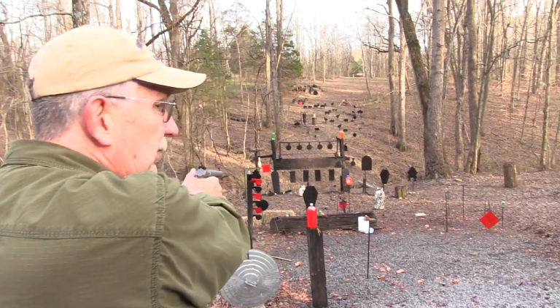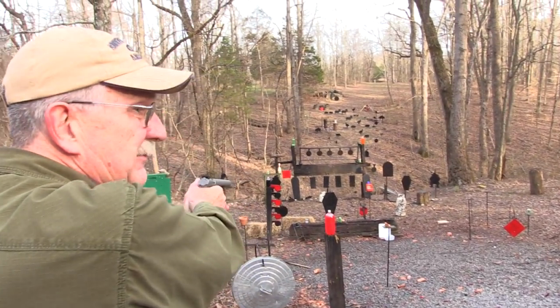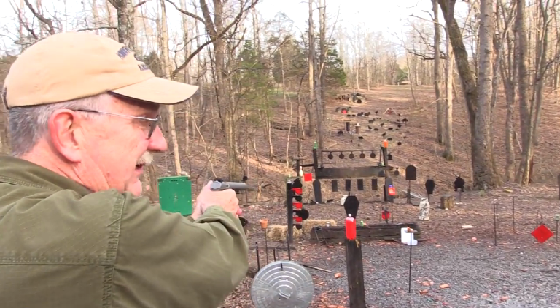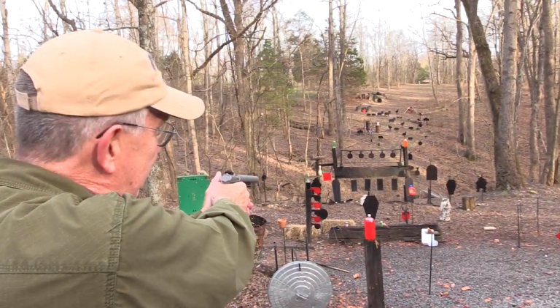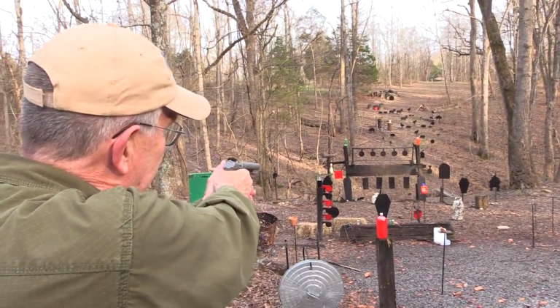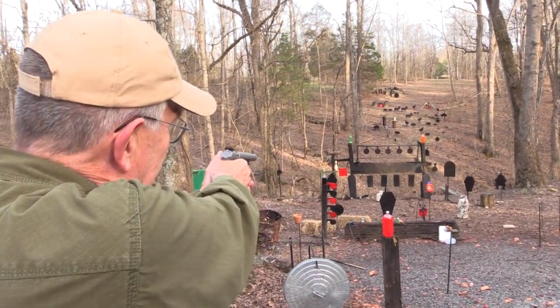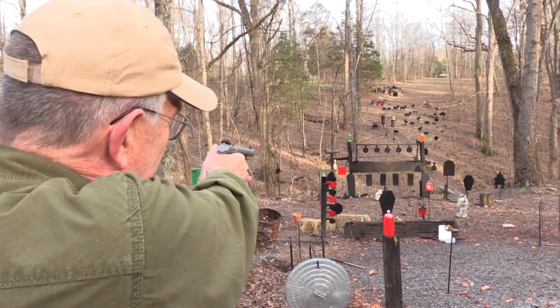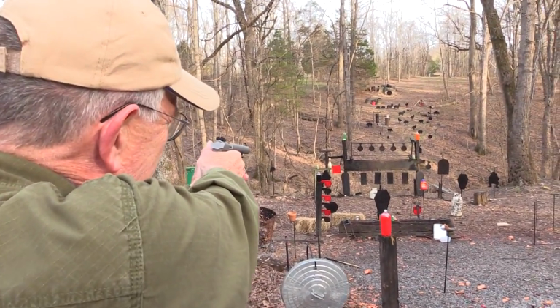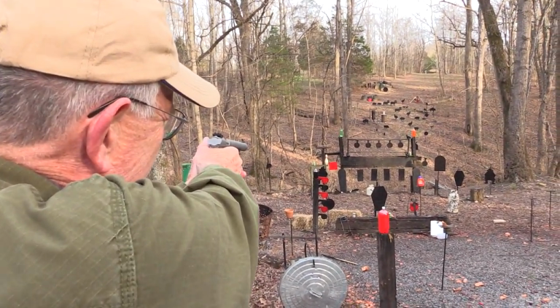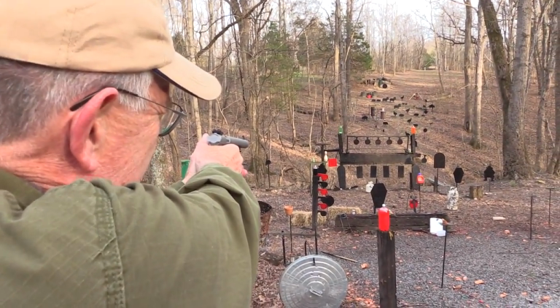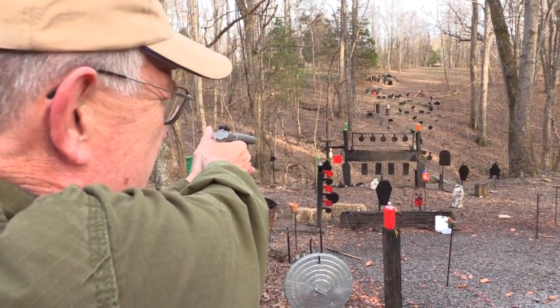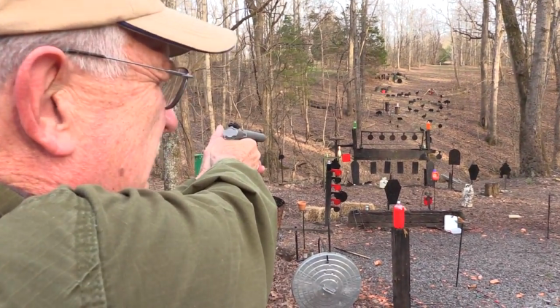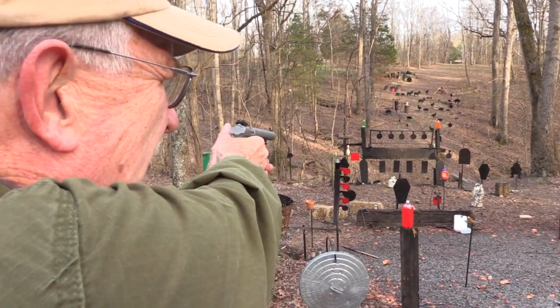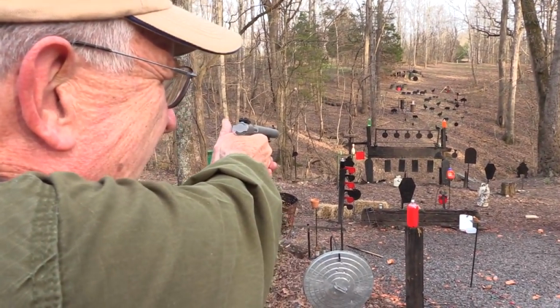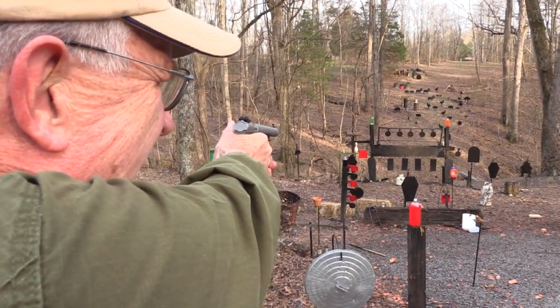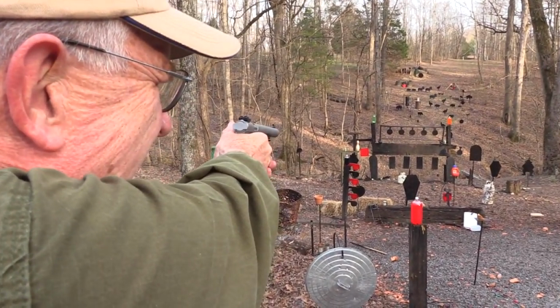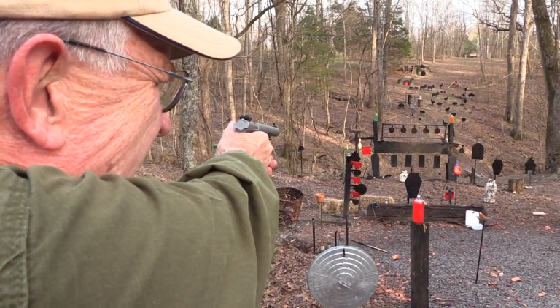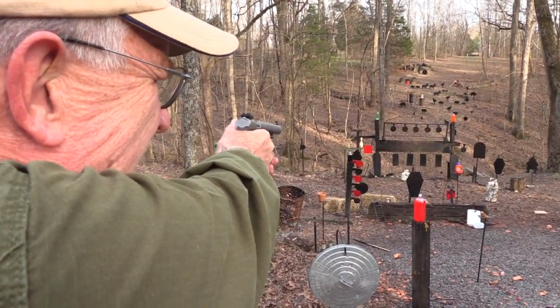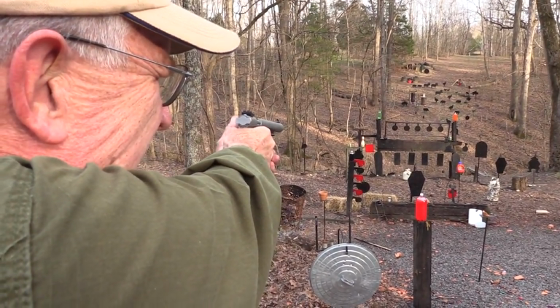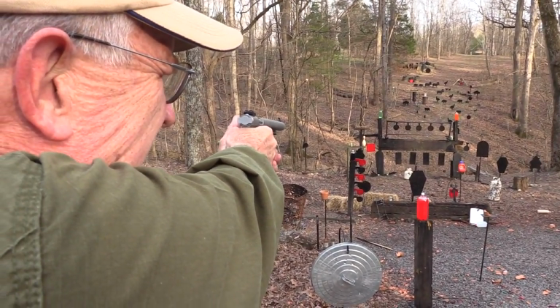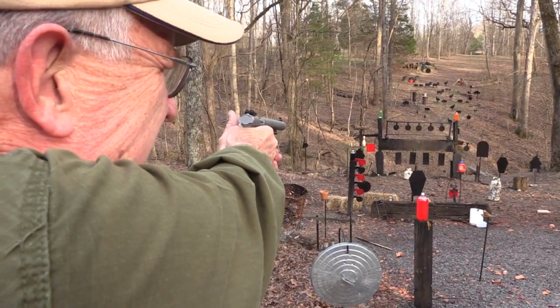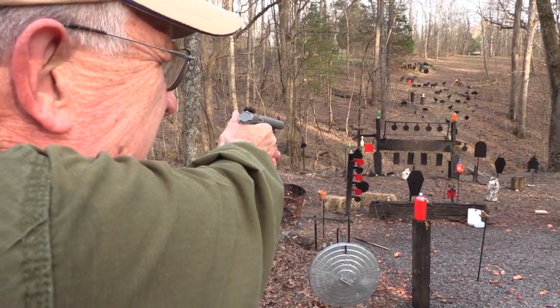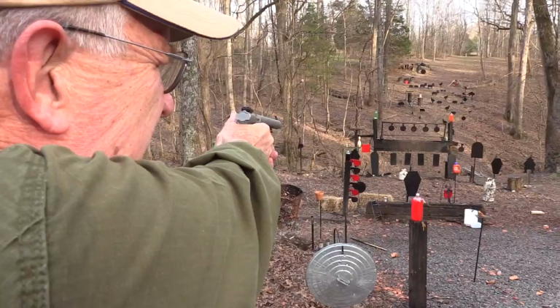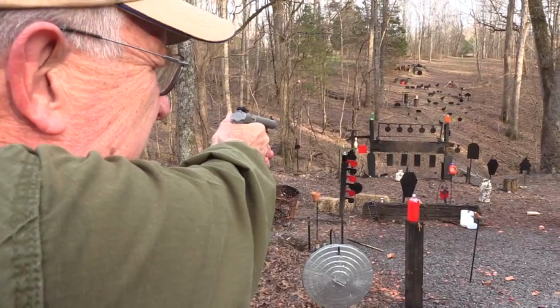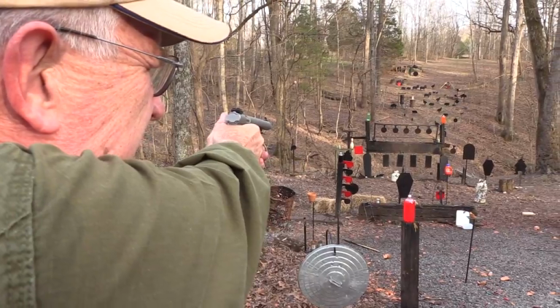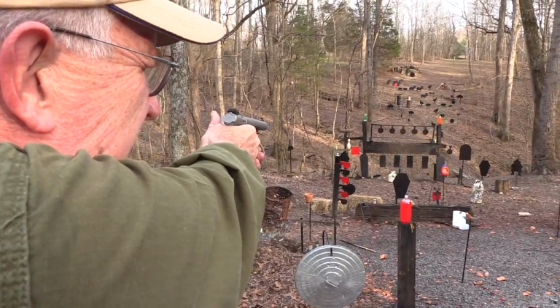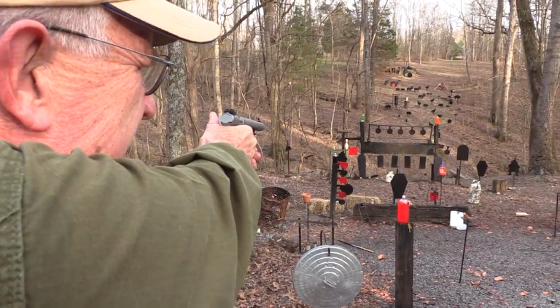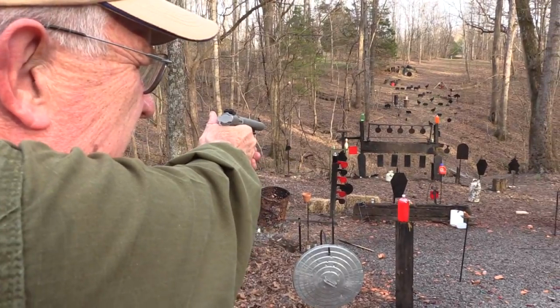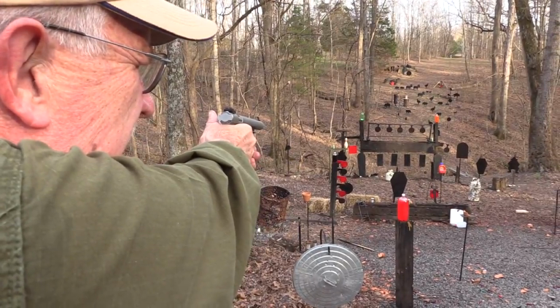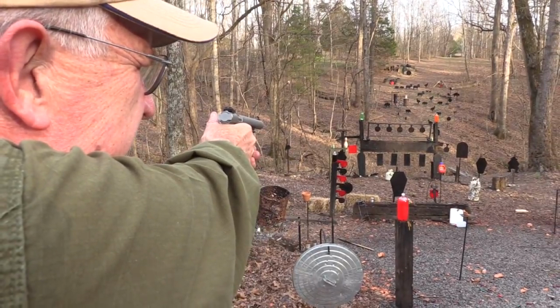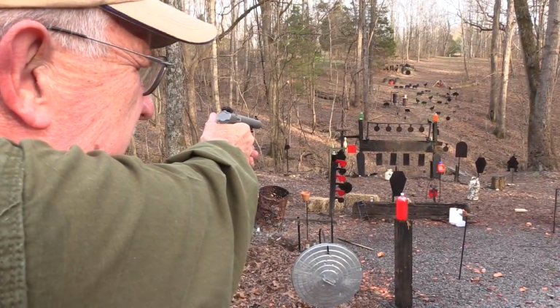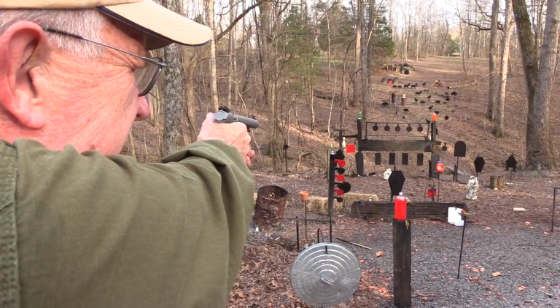Bowling pin. Let's go bowling — hunting — after our pot smoking.